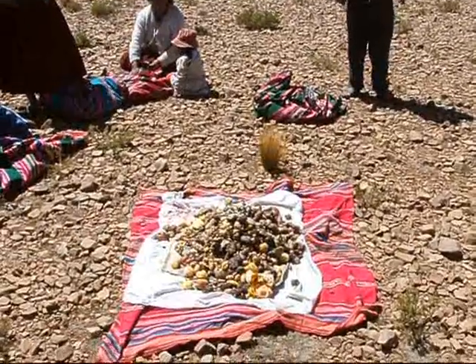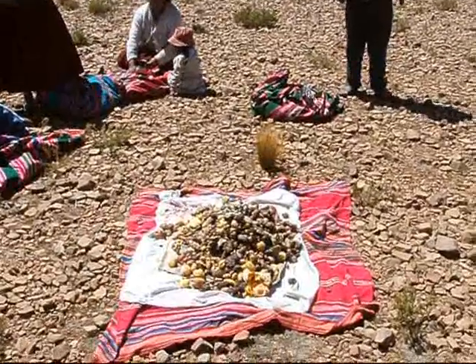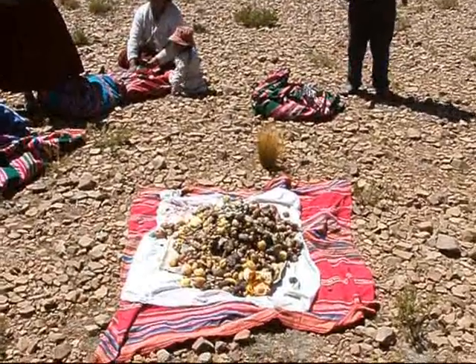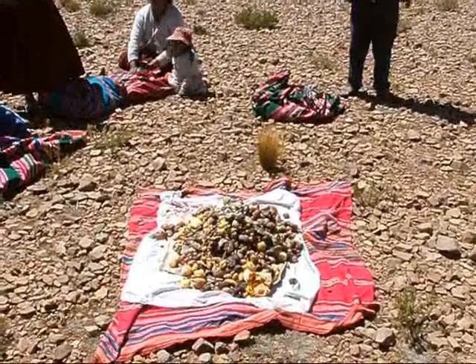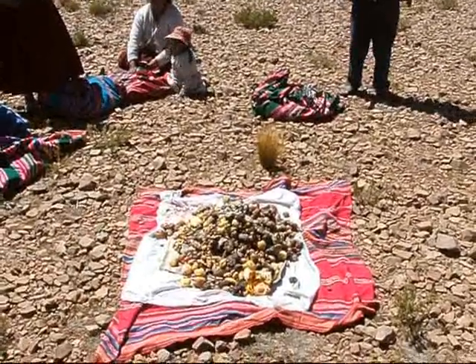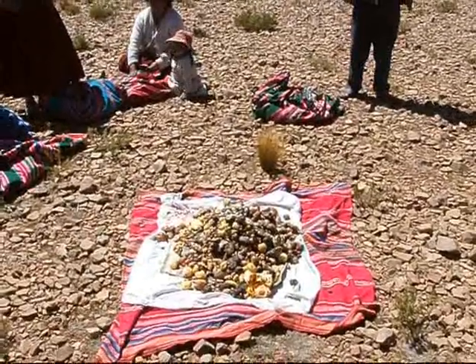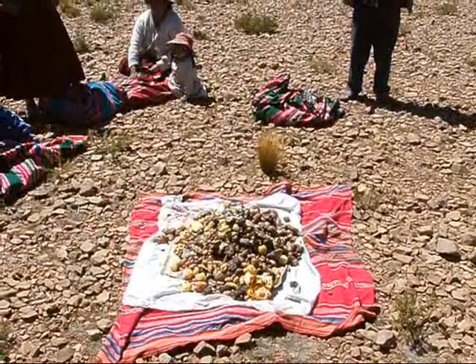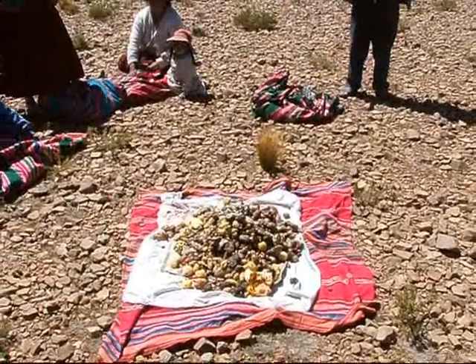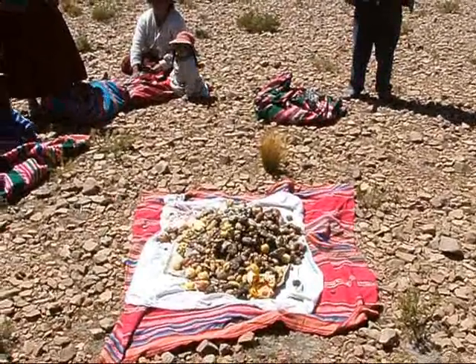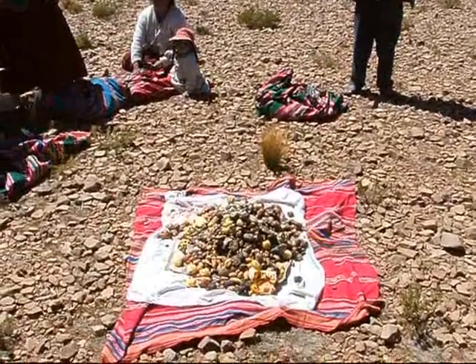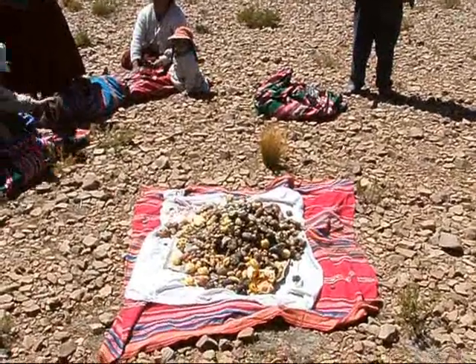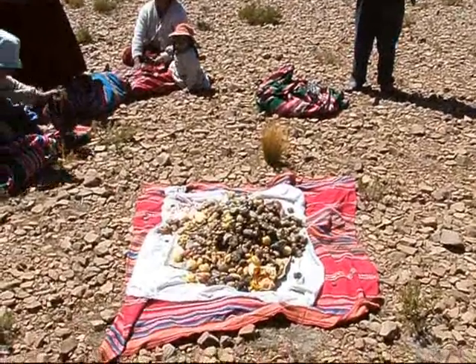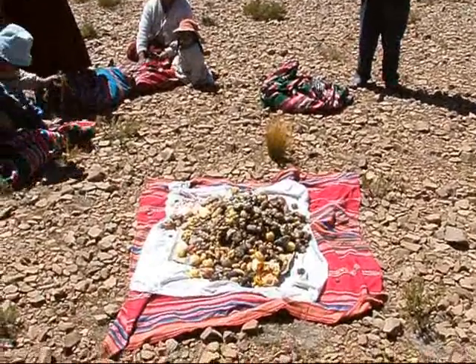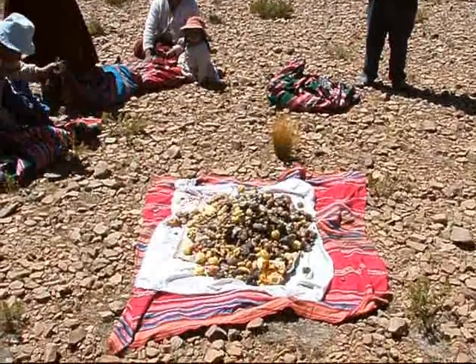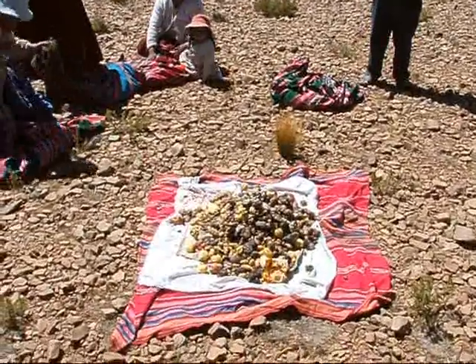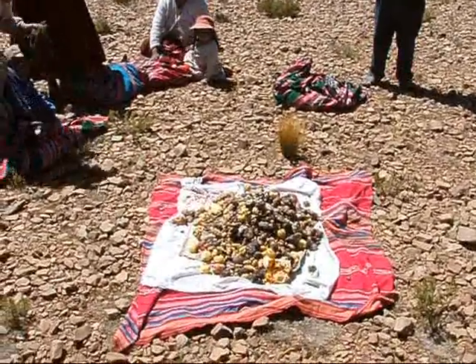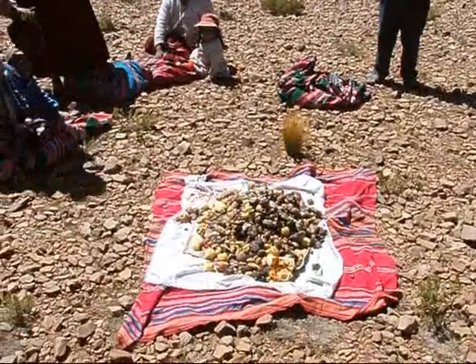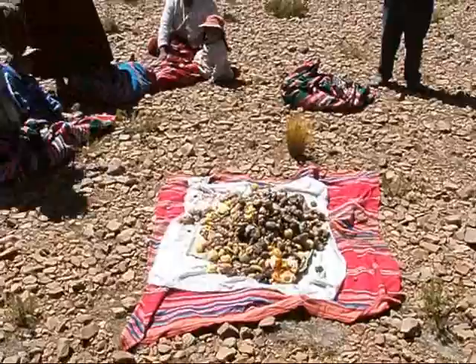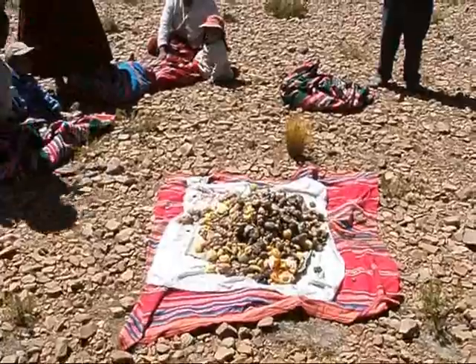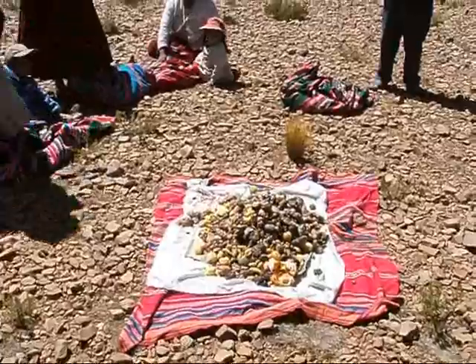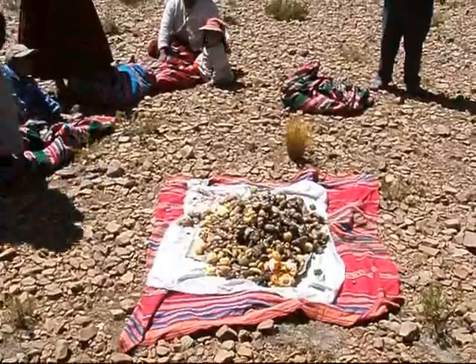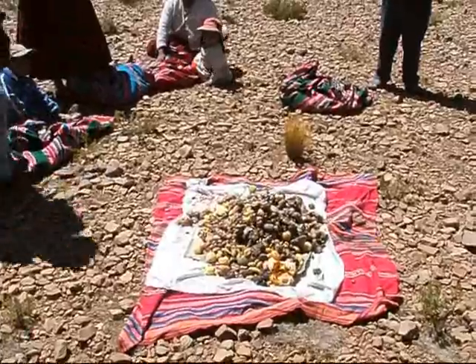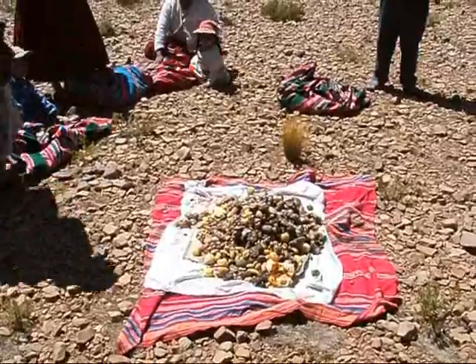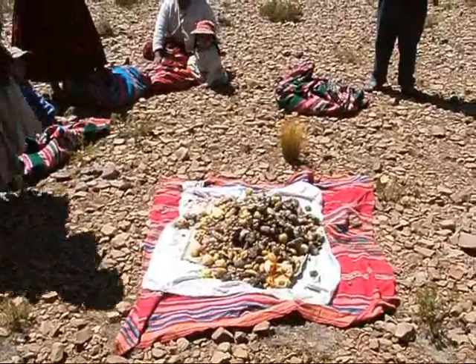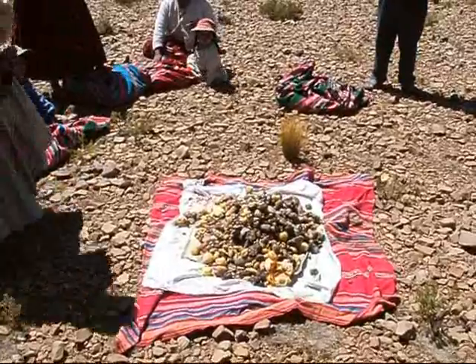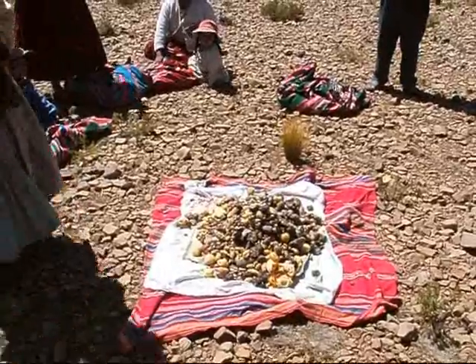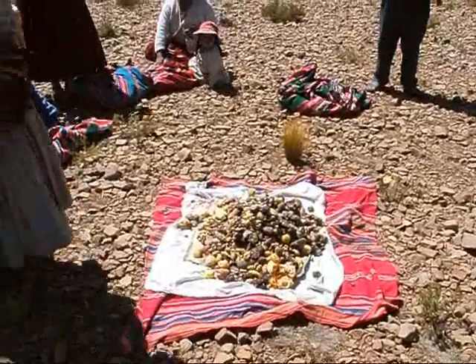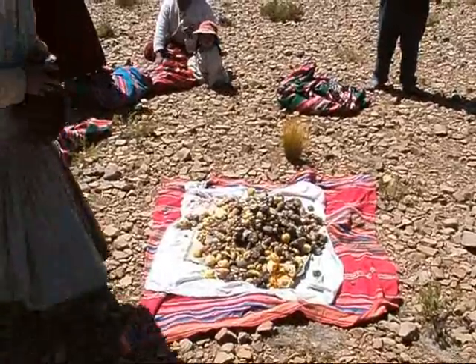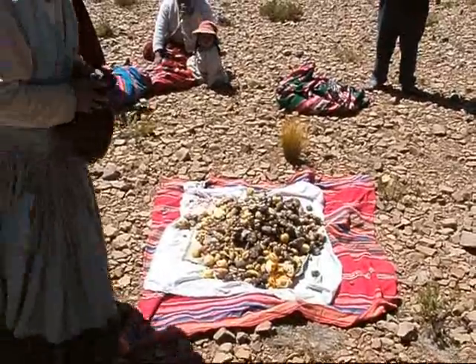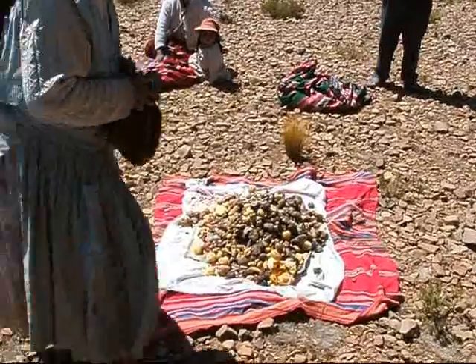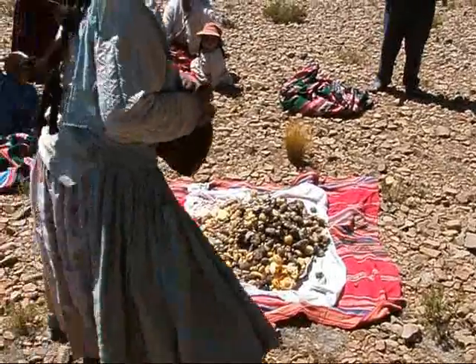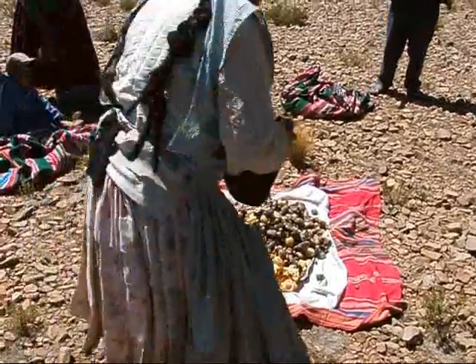This is lunchtime in the Altiplano. It seems like everybody just brings potatoes and puts them in the middle.